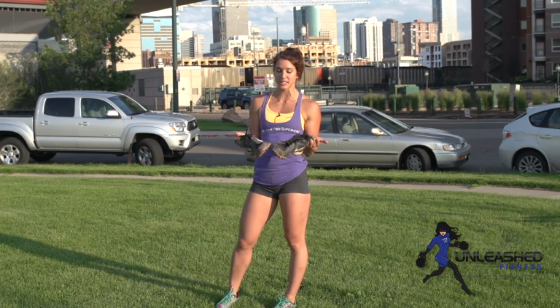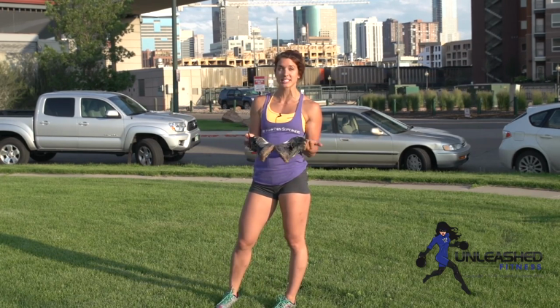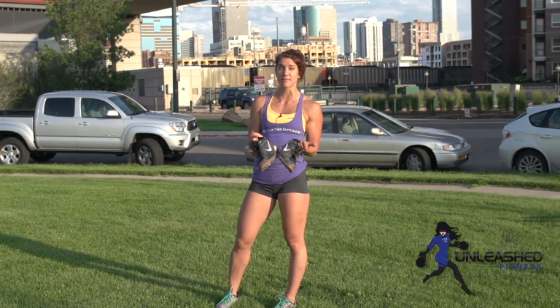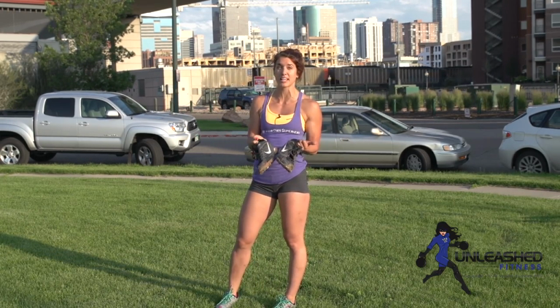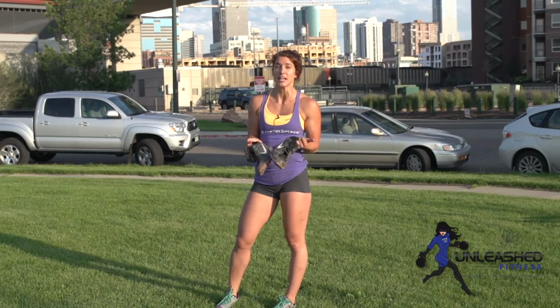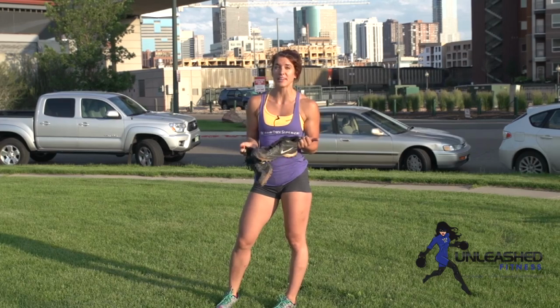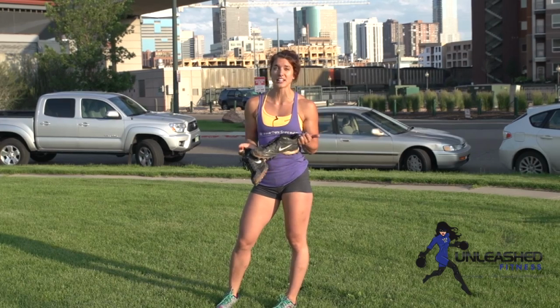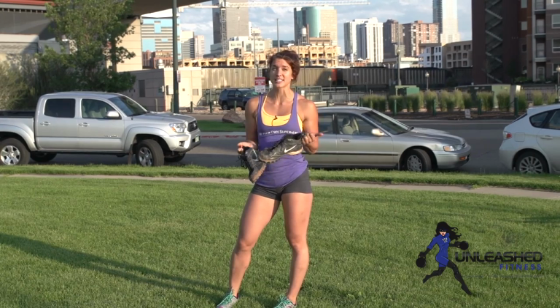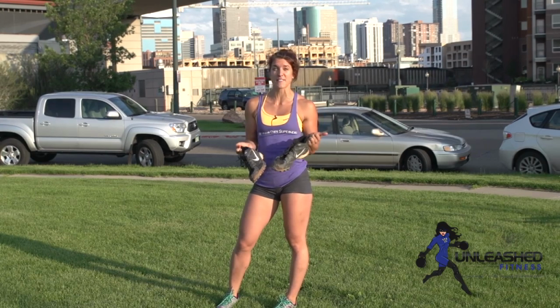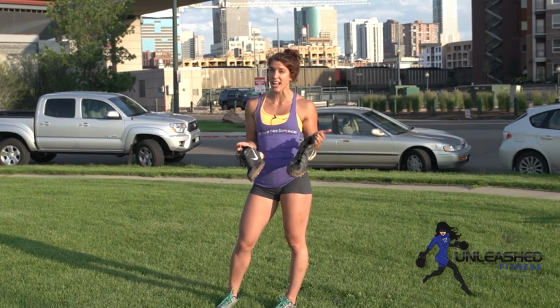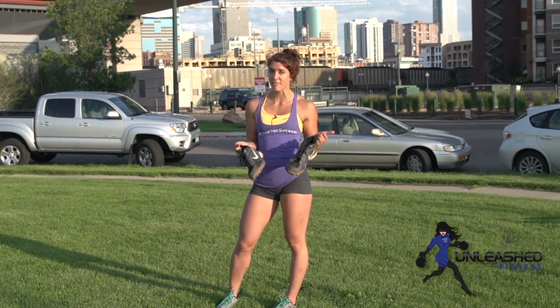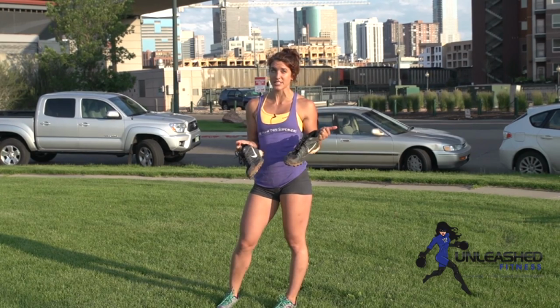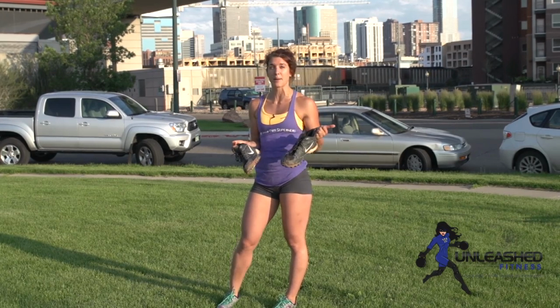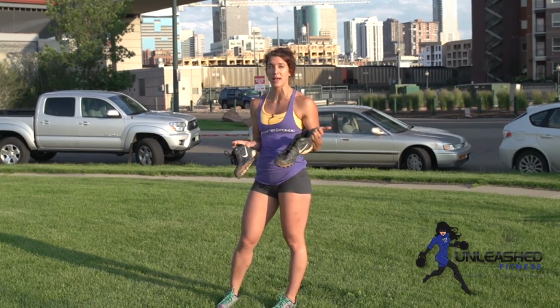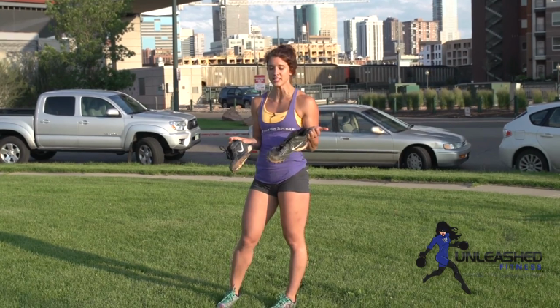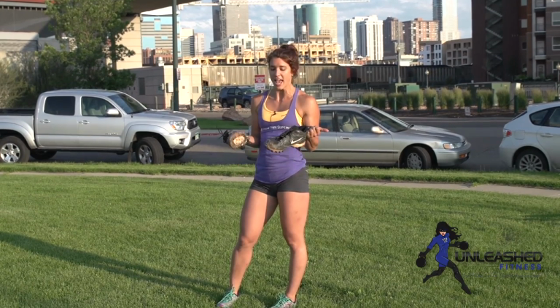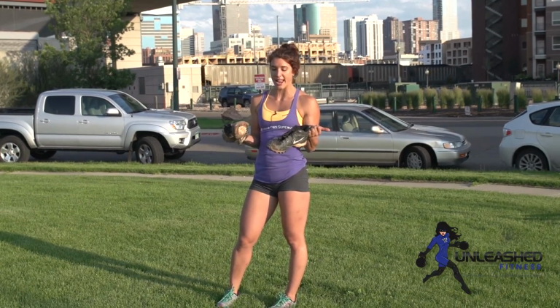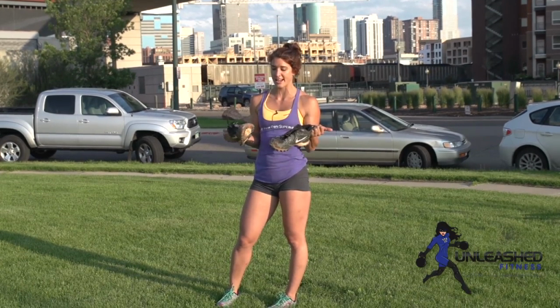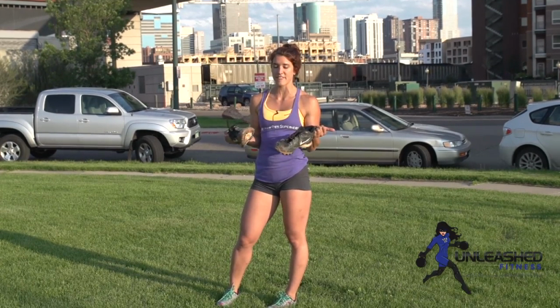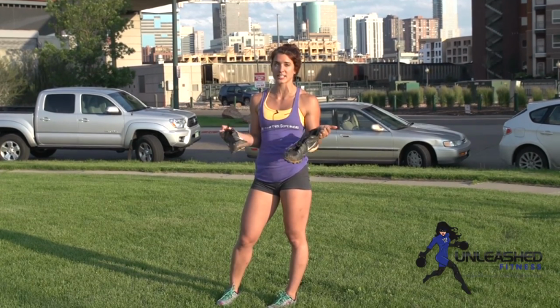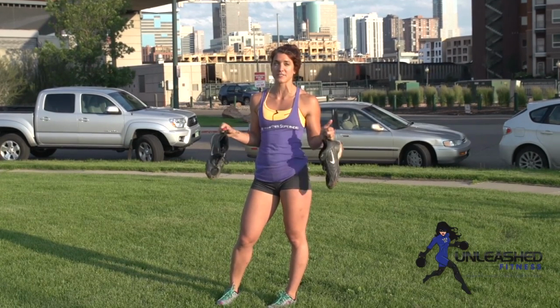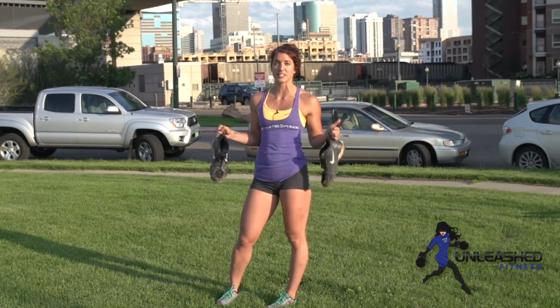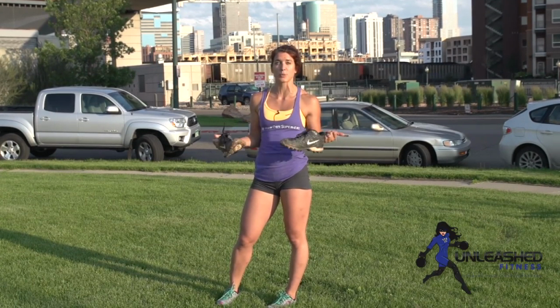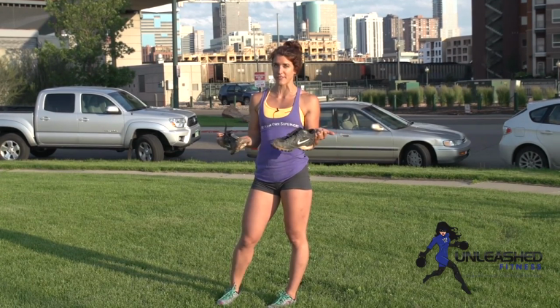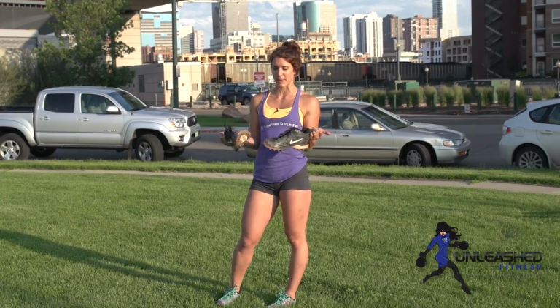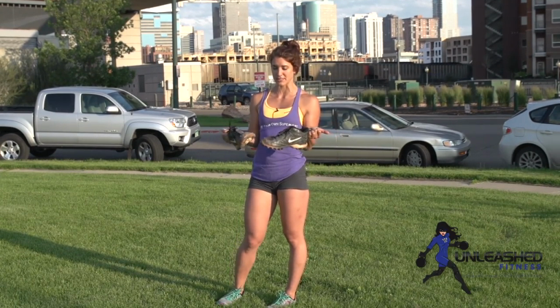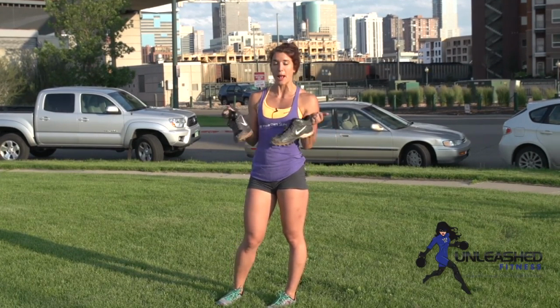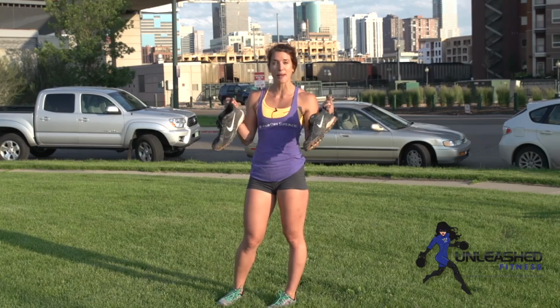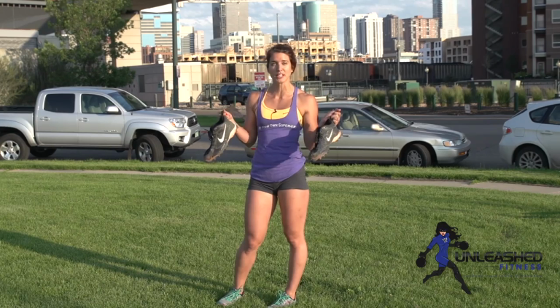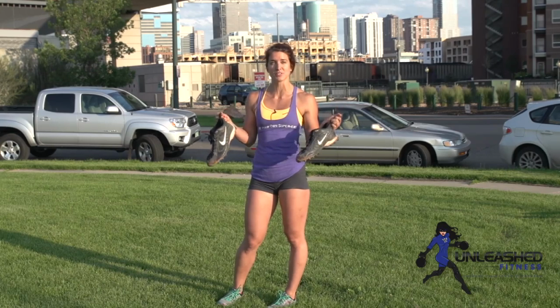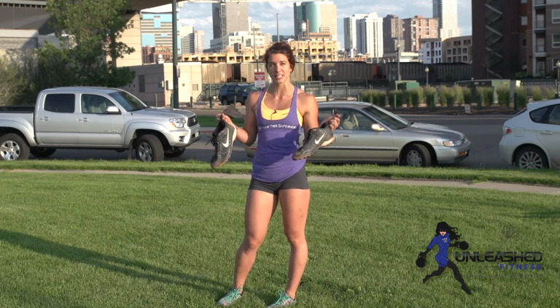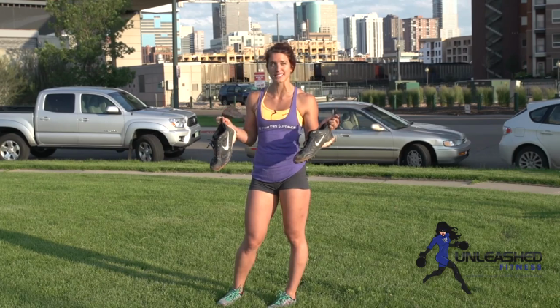So at least give me beginners 7.5 to 10 pounds and advanced 15 to 25 pounds. I'm going to use cleats.